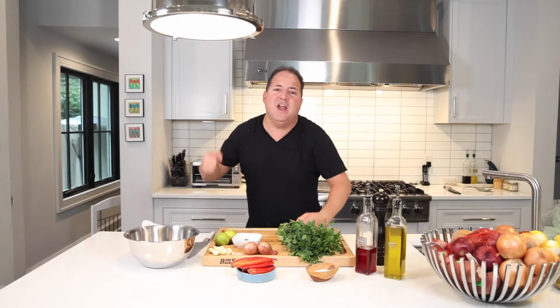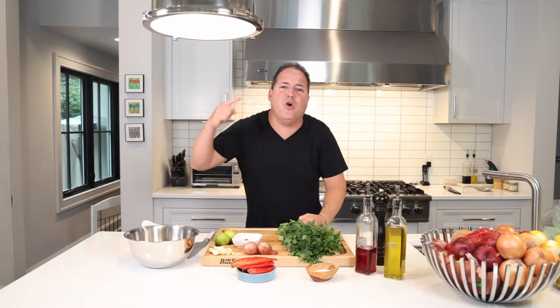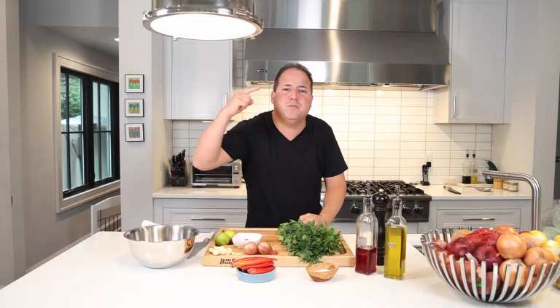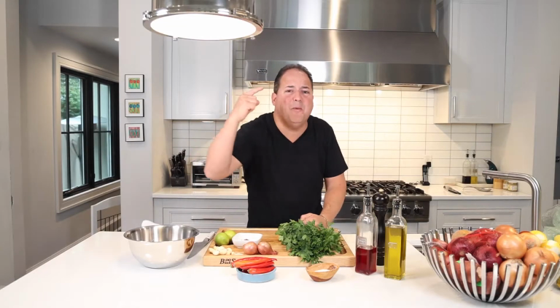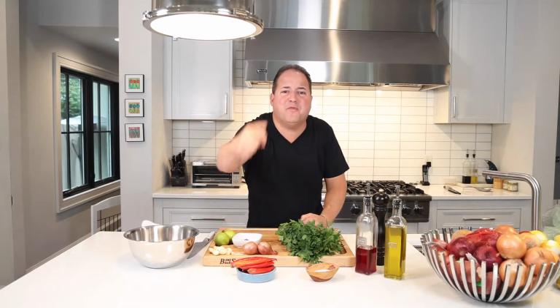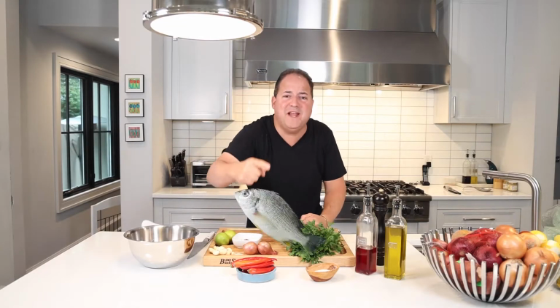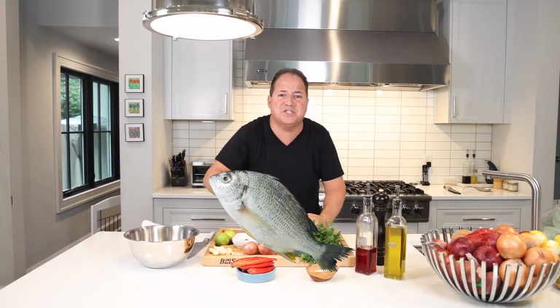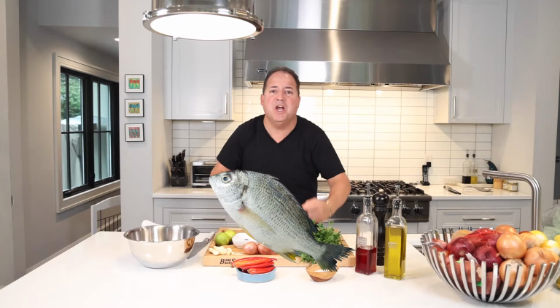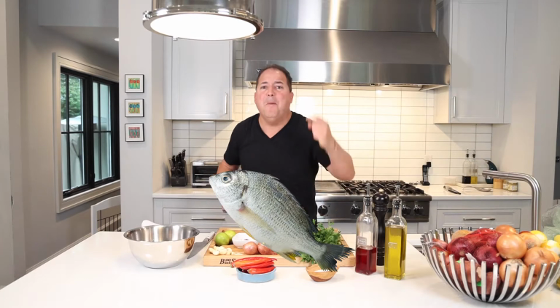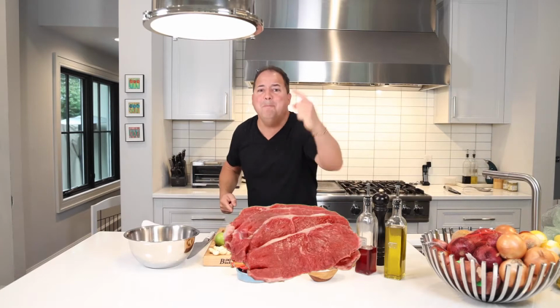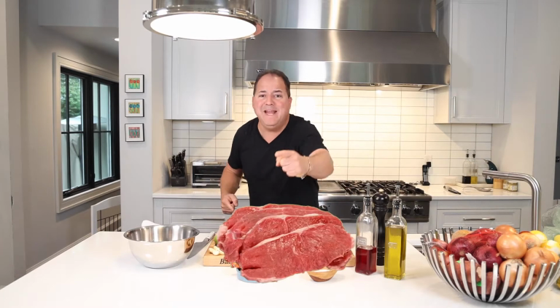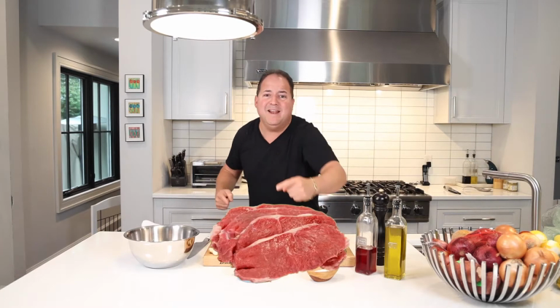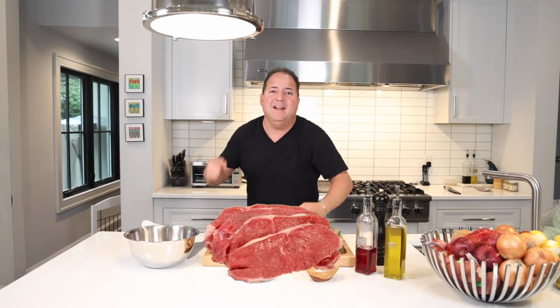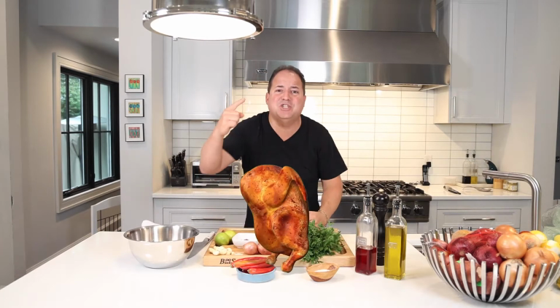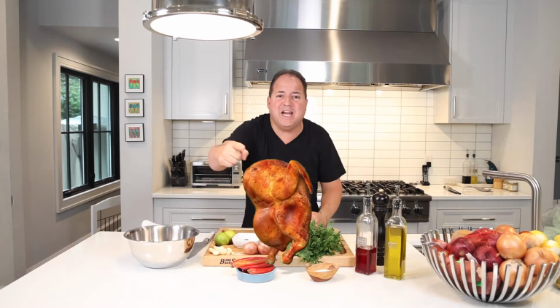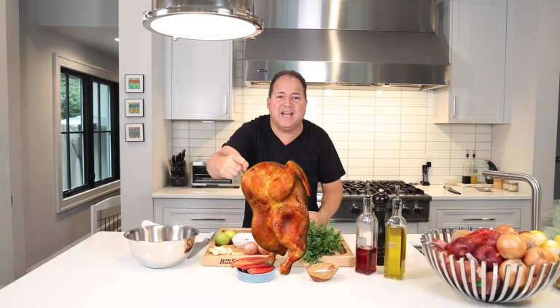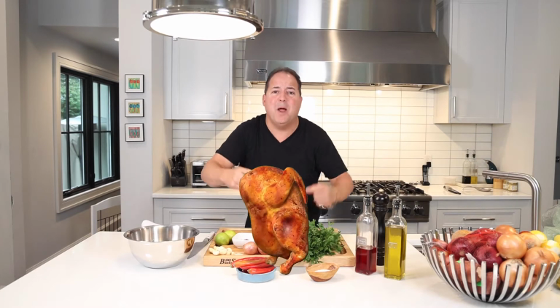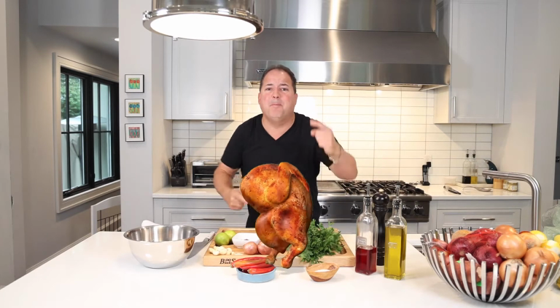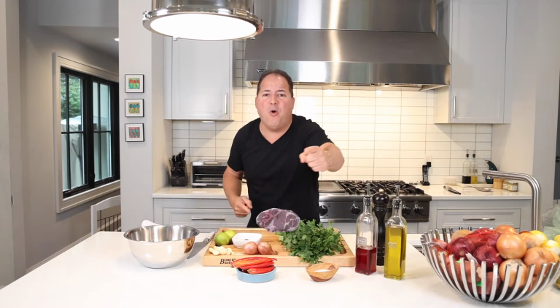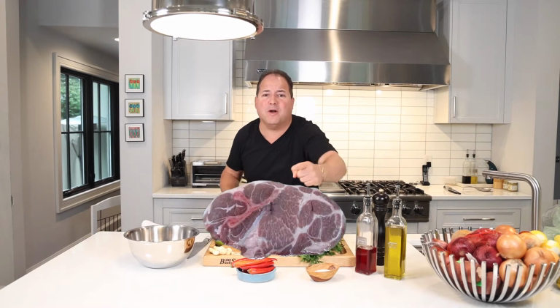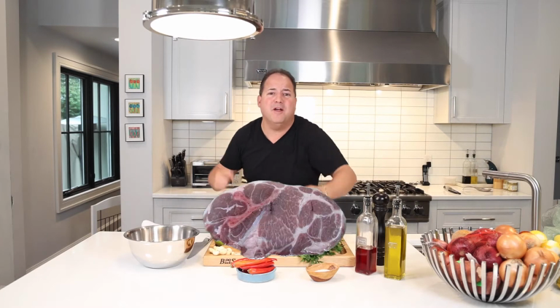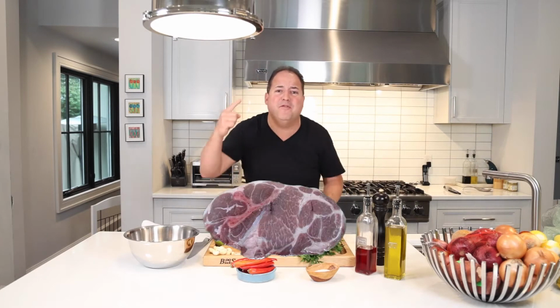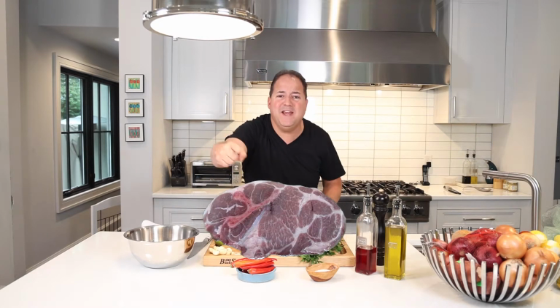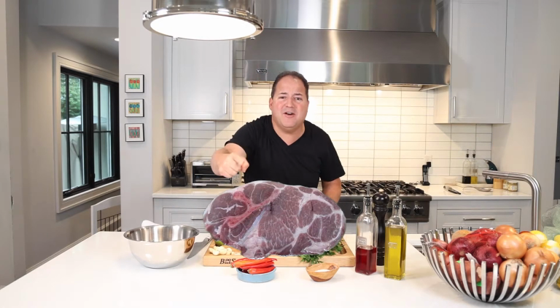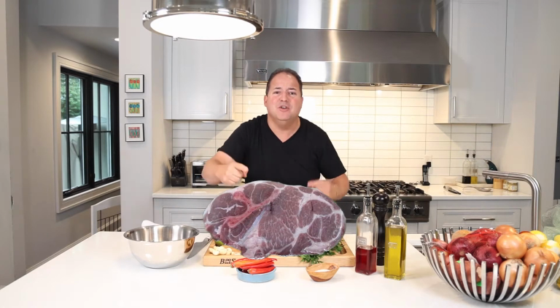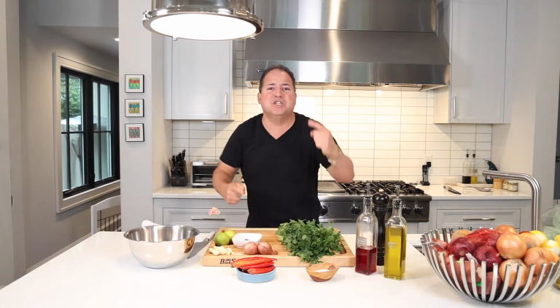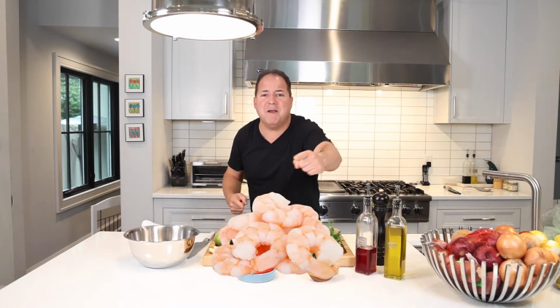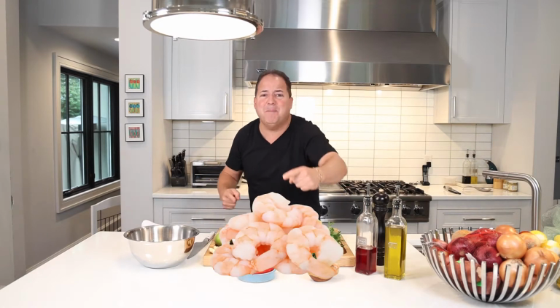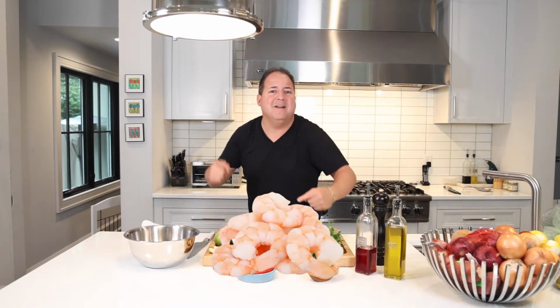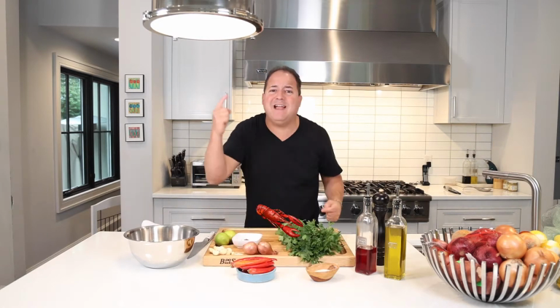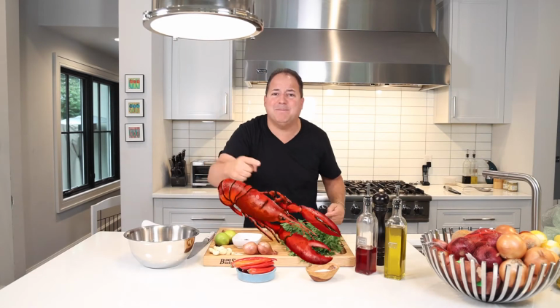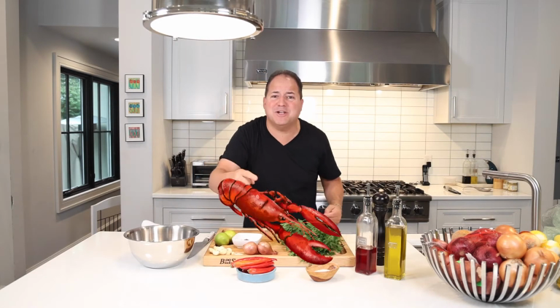It goes well with fish, meat, chicken, pork, veal, shrimp, lobster.